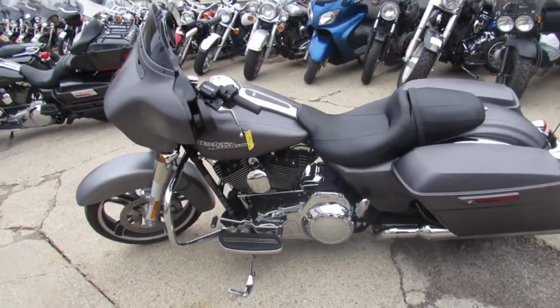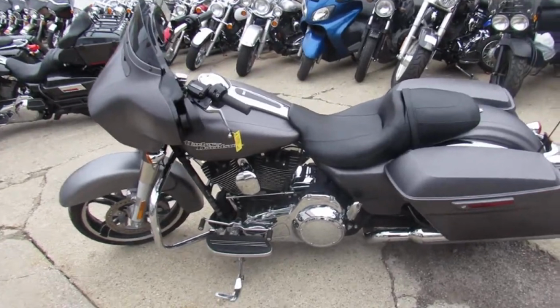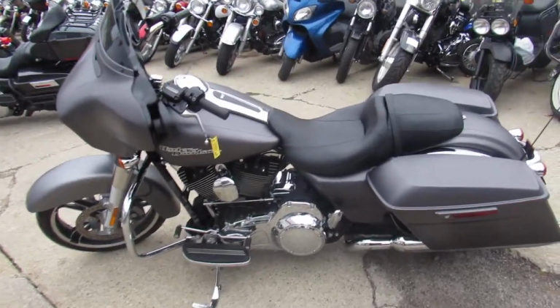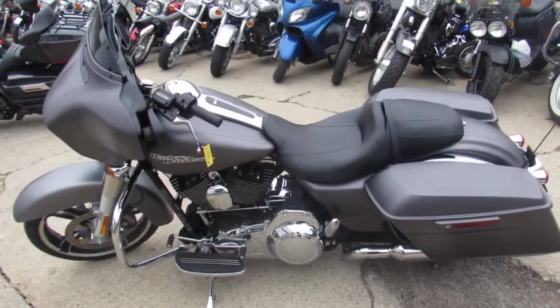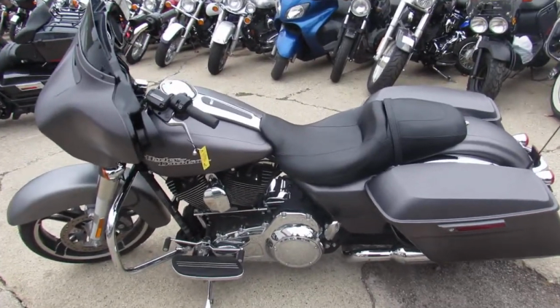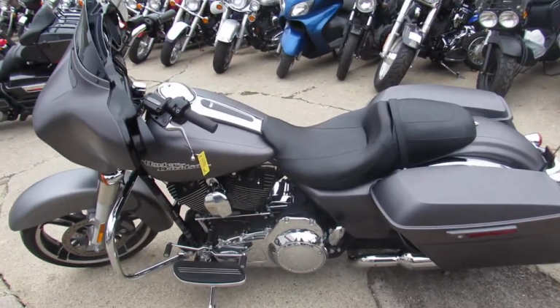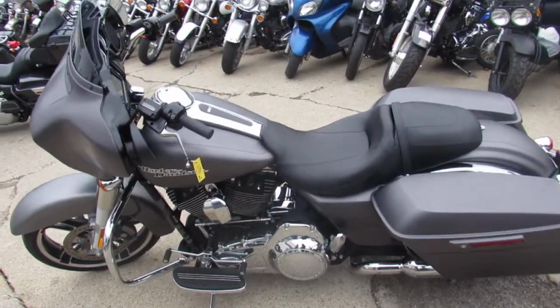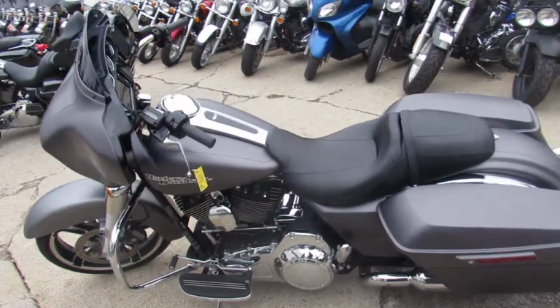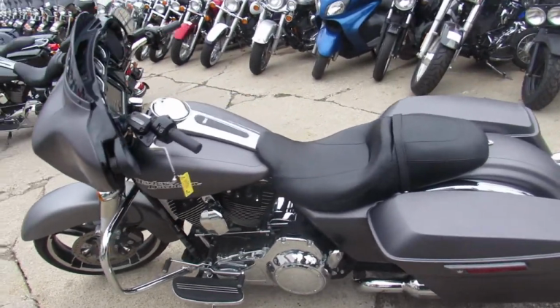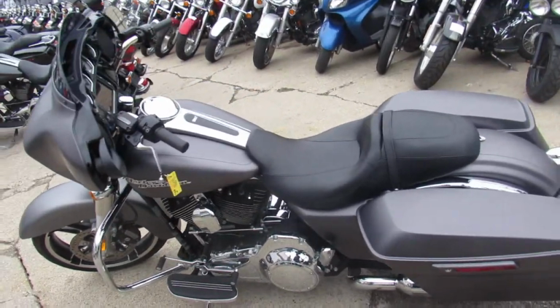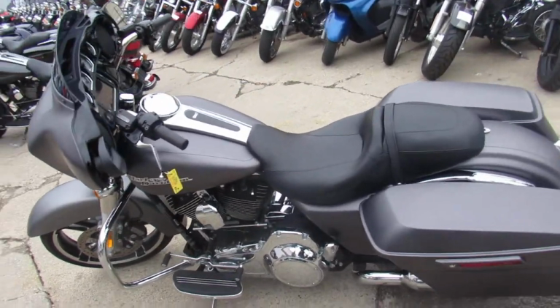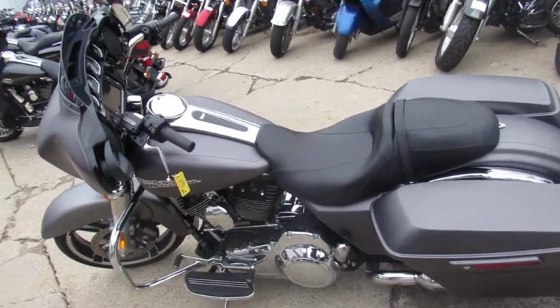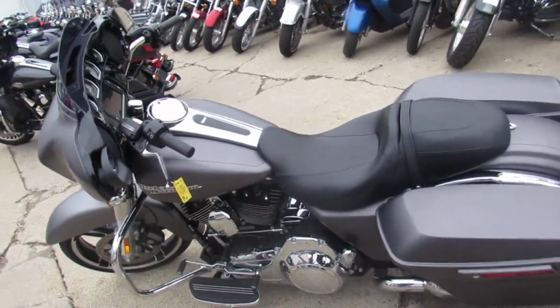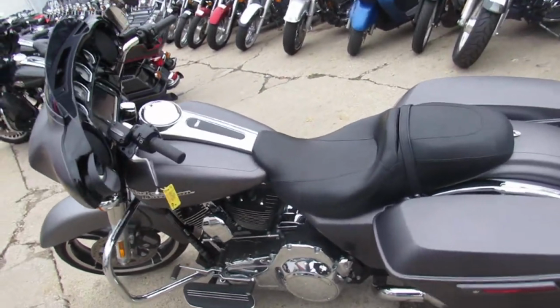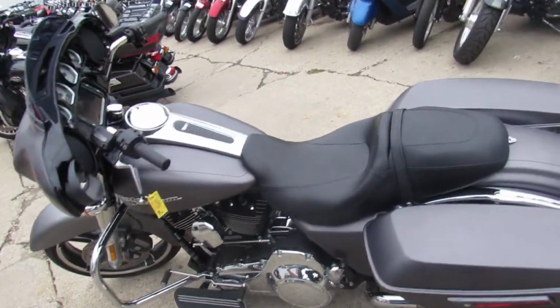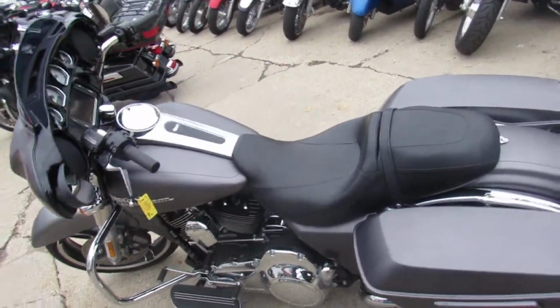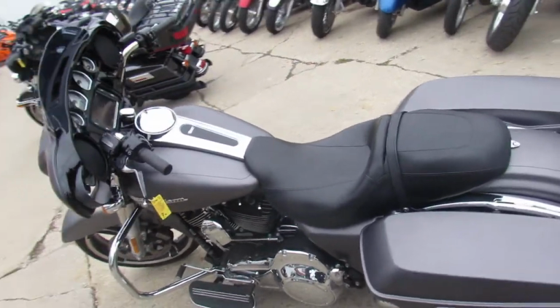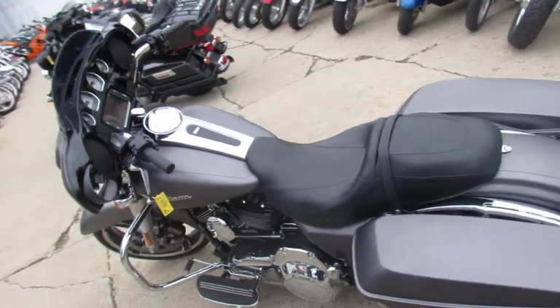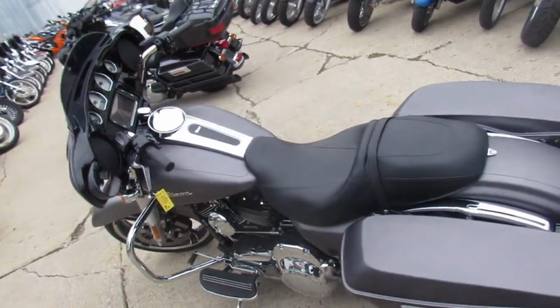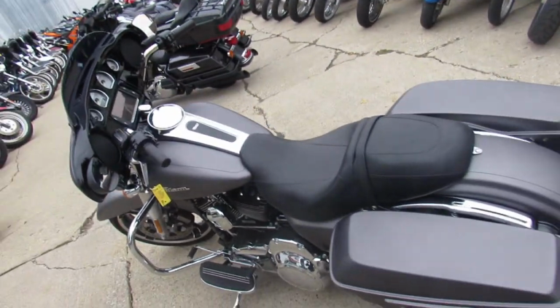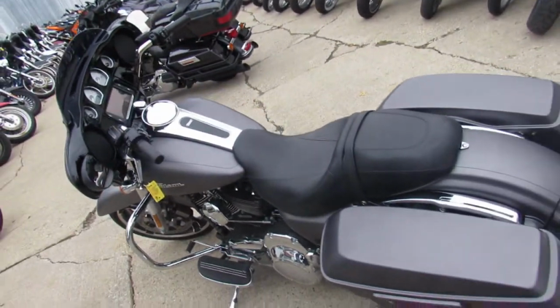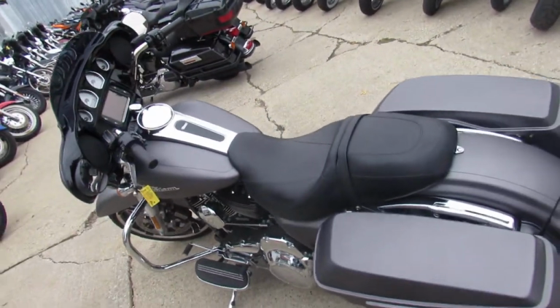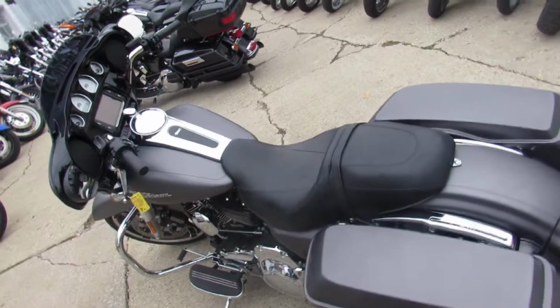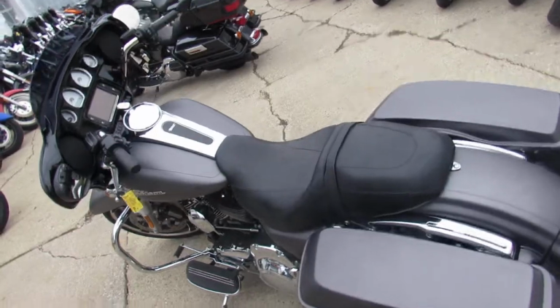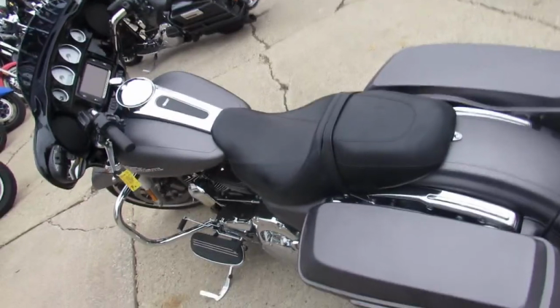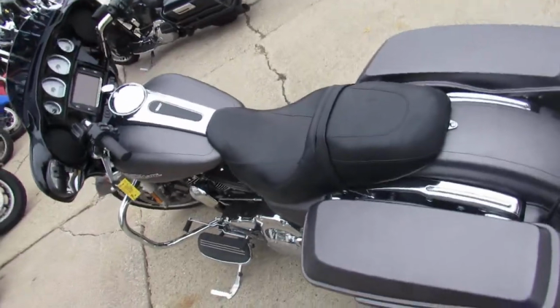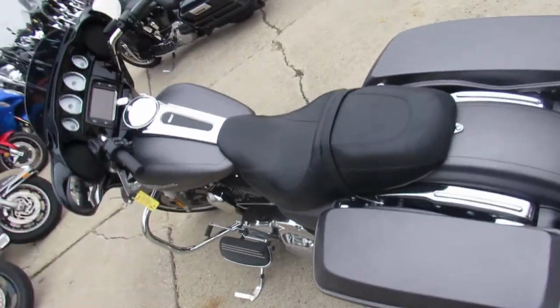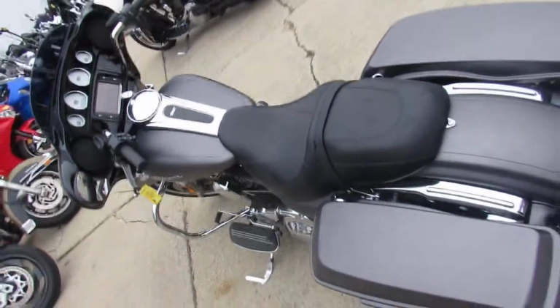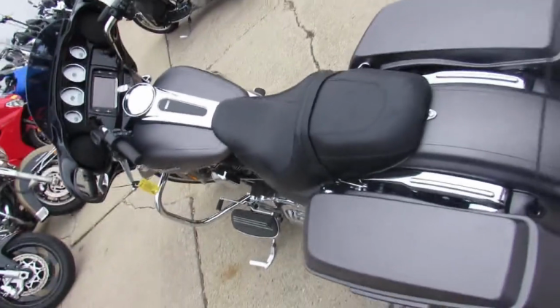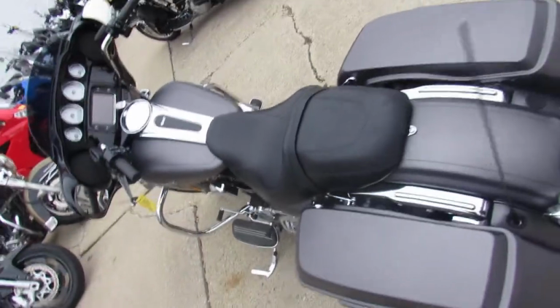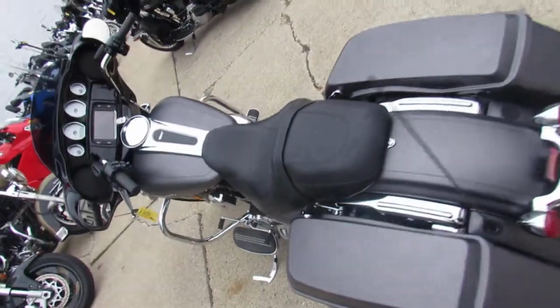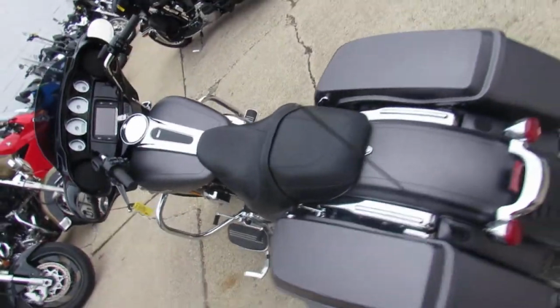We got this thing priced right at $19,990. You guys know this is a $26,000-$27,000 bike new, so you can save thousands.